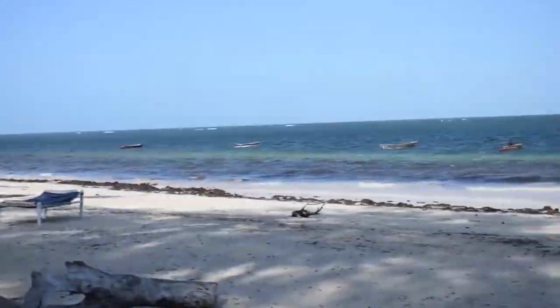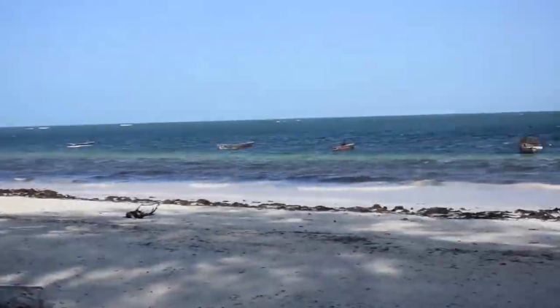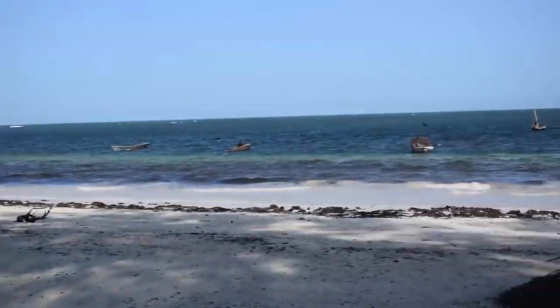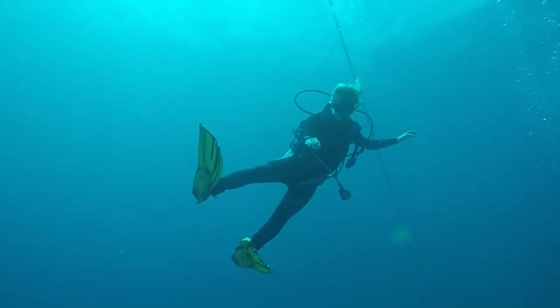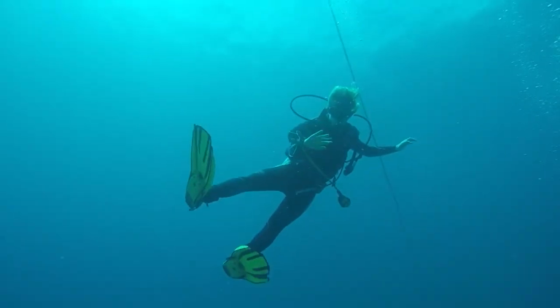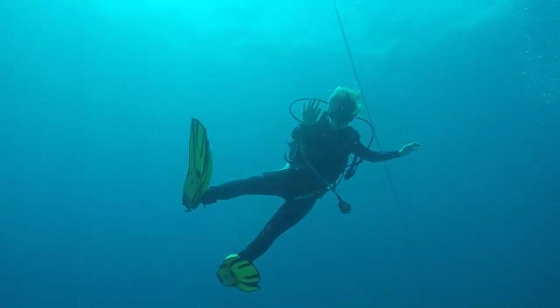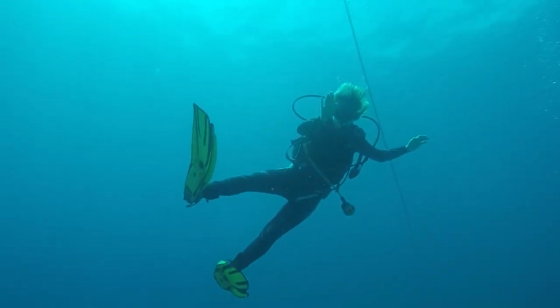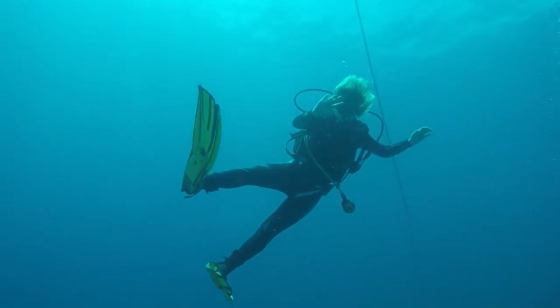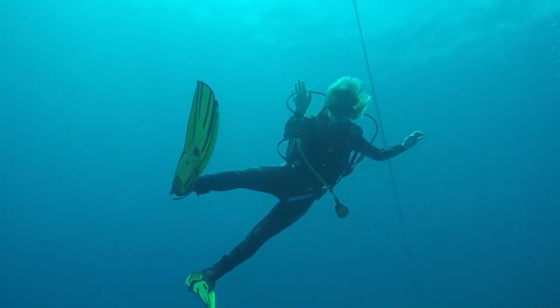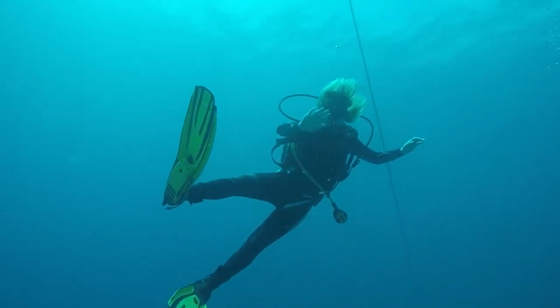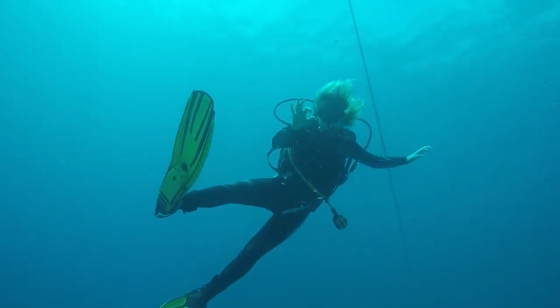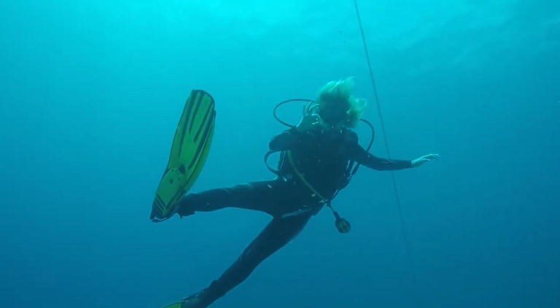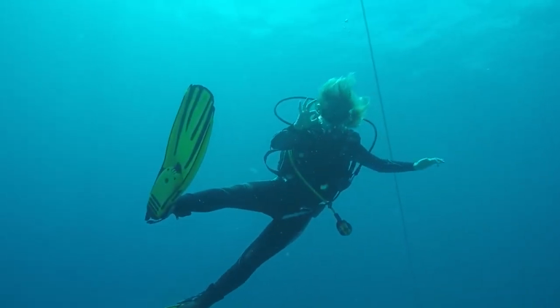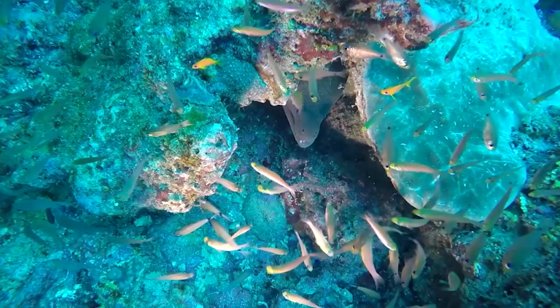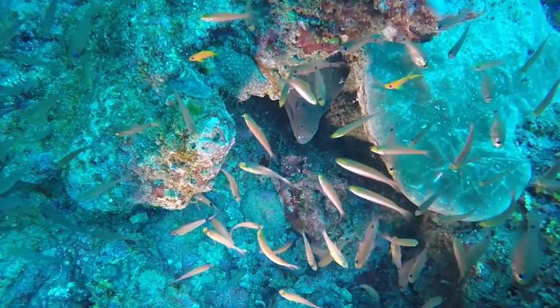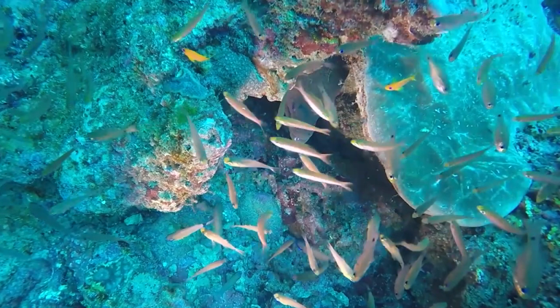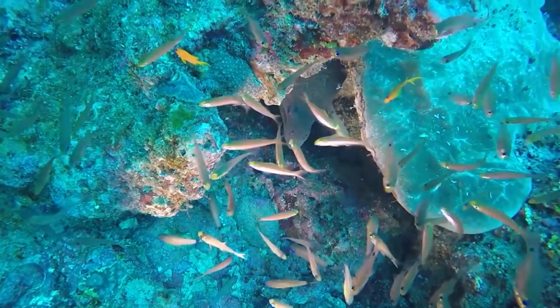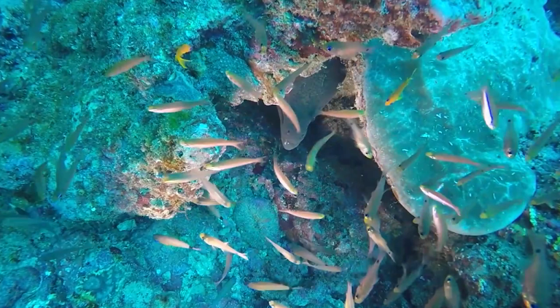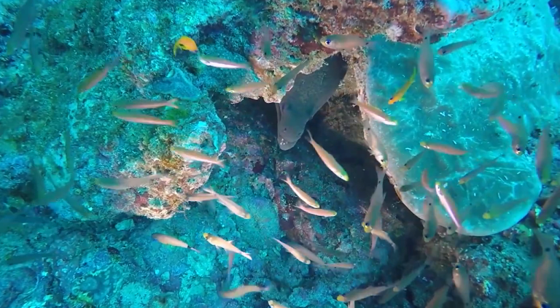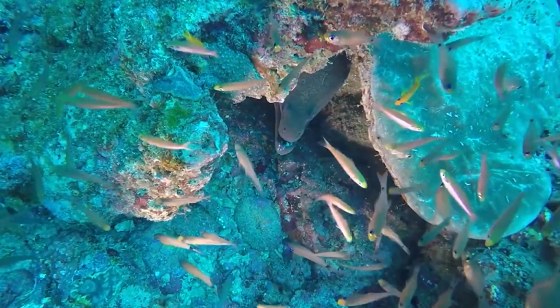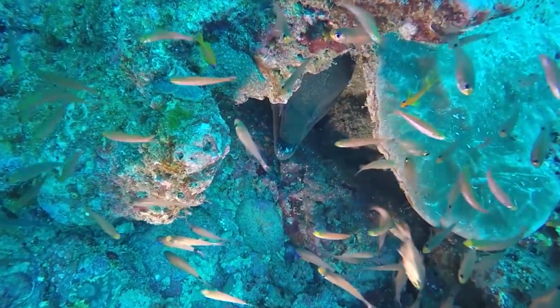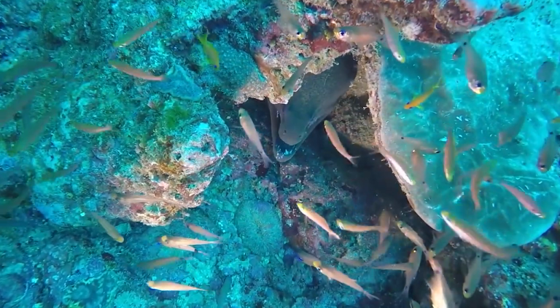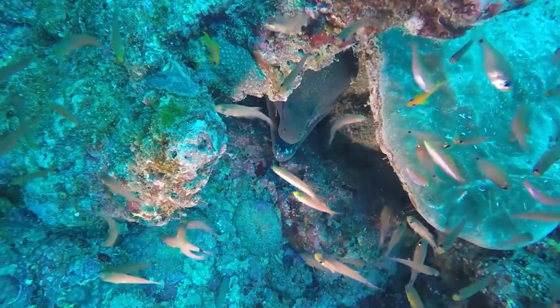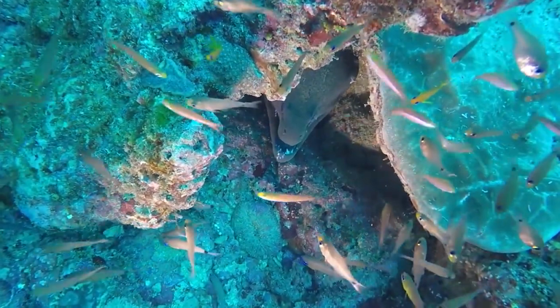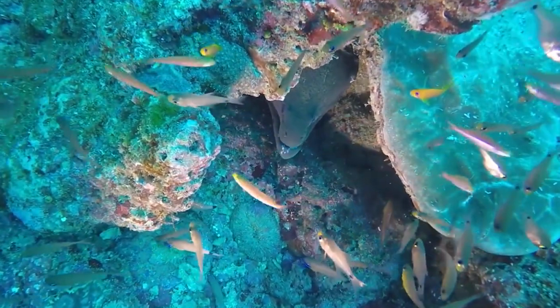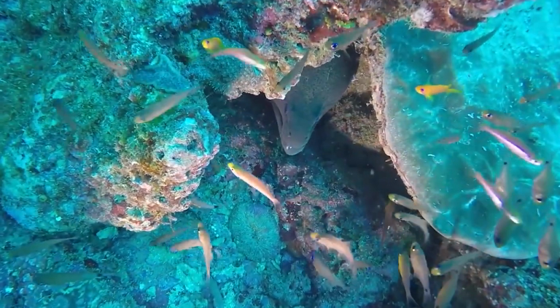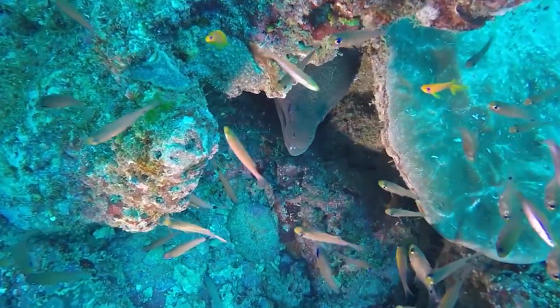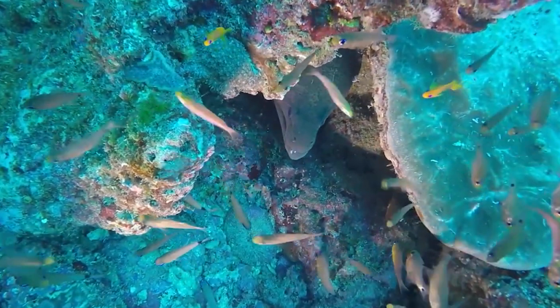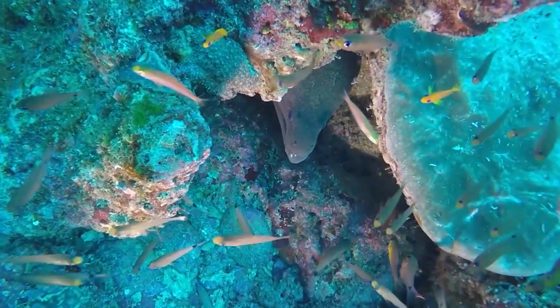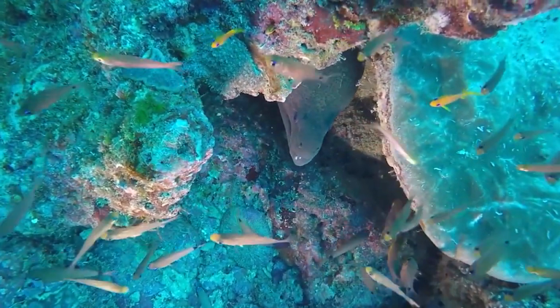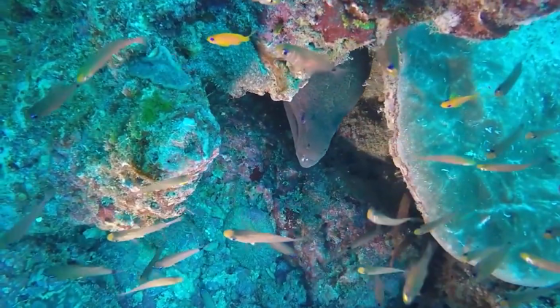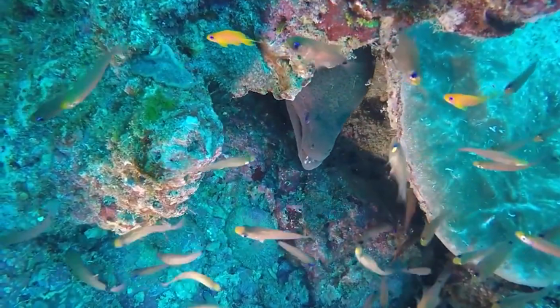Watamu Marine National Park is located in southeastern Kenya and covers an area of 84 square kilometers. It is home to a variety of marine life including turtles, dolphins, whales, and sharks.